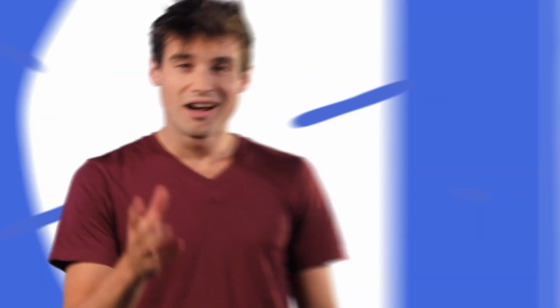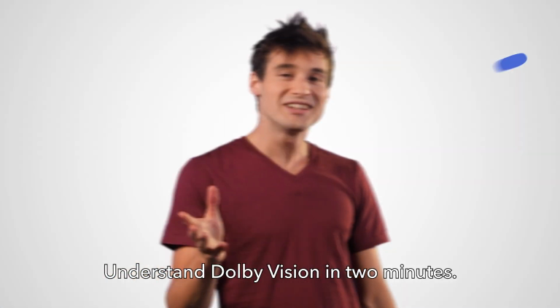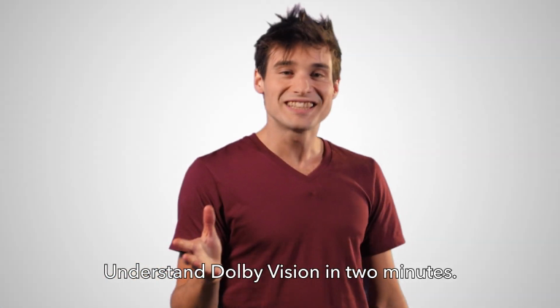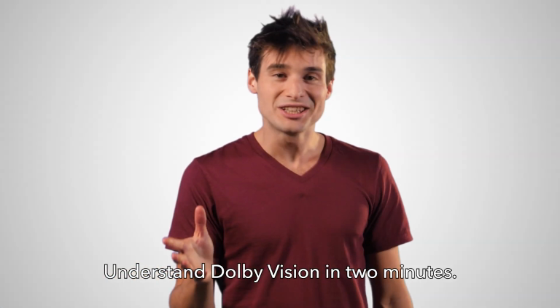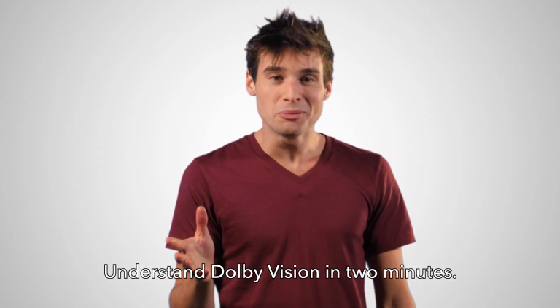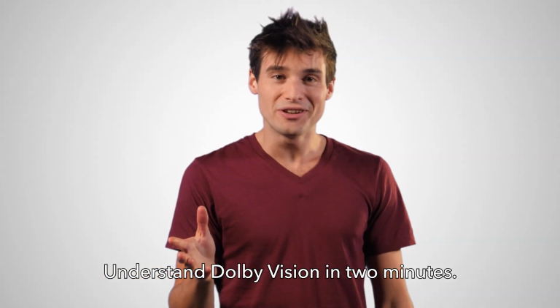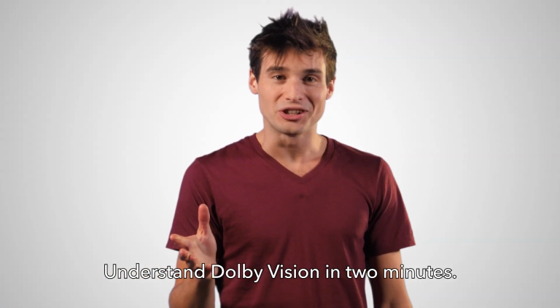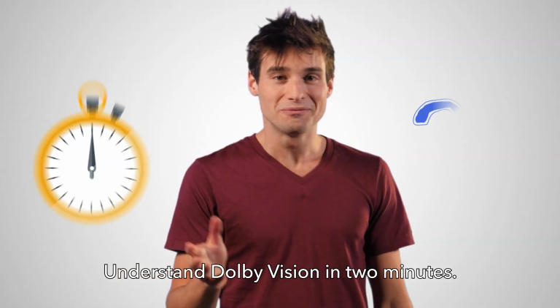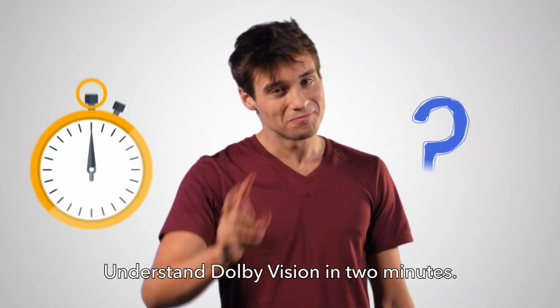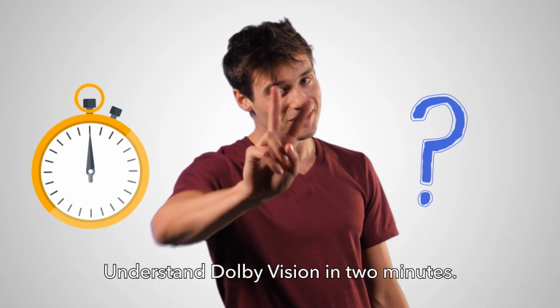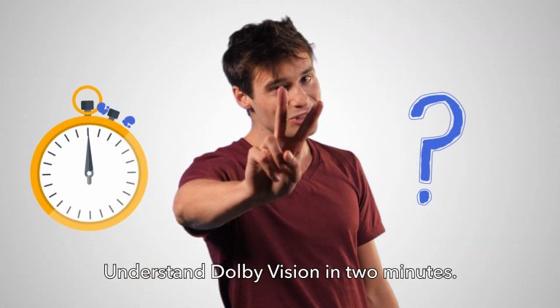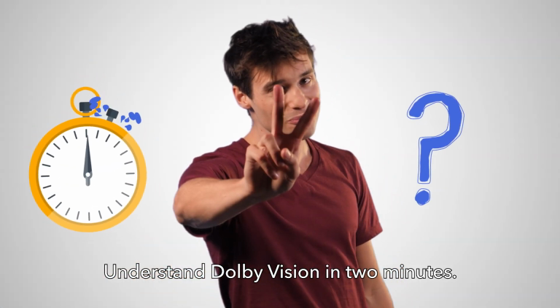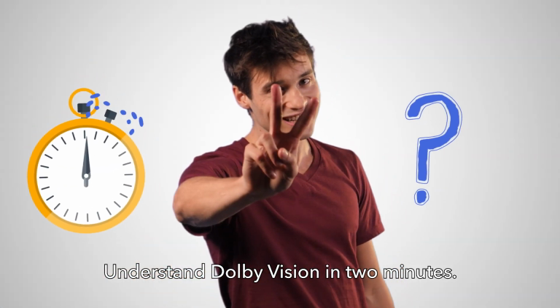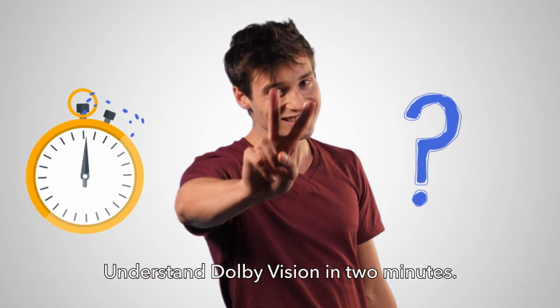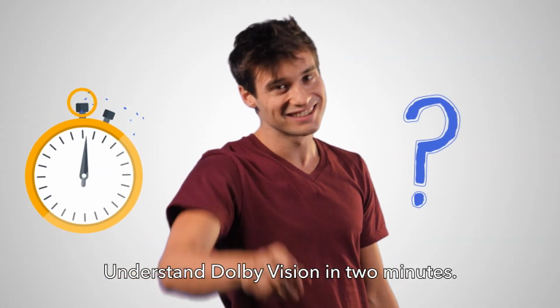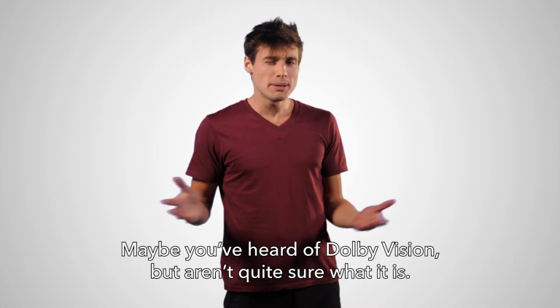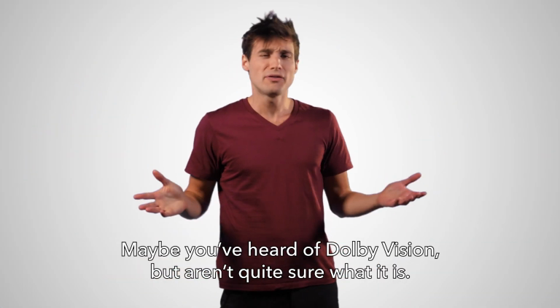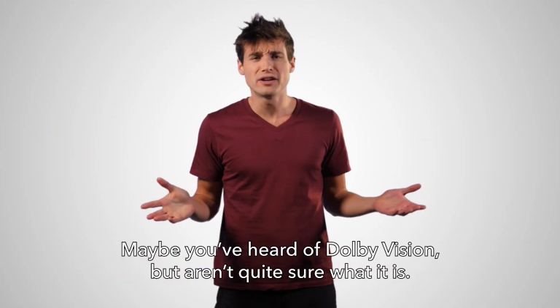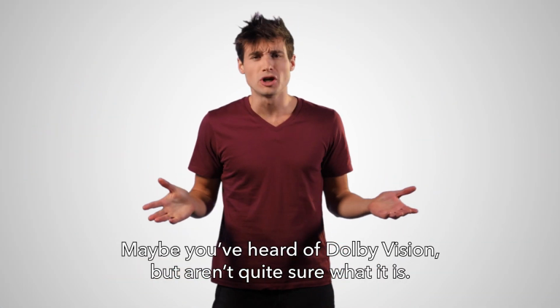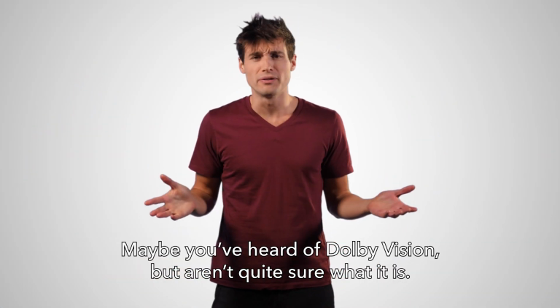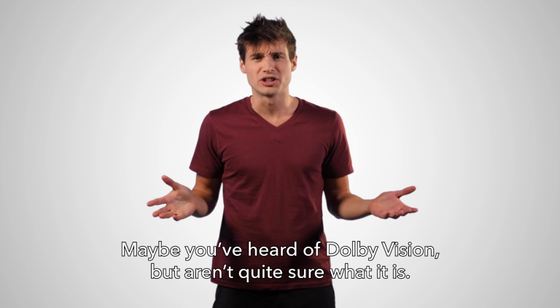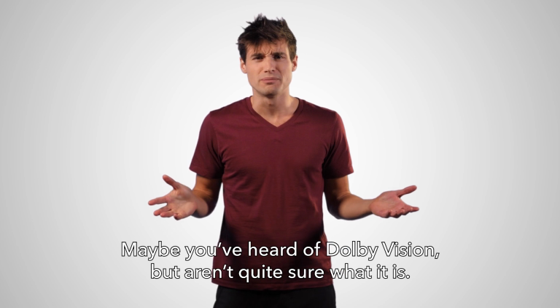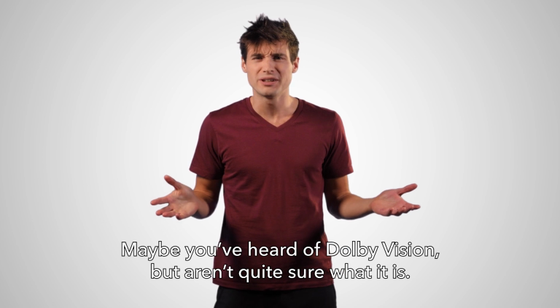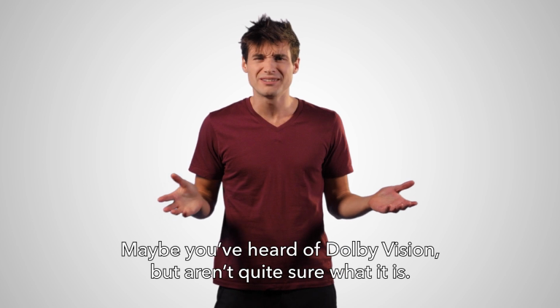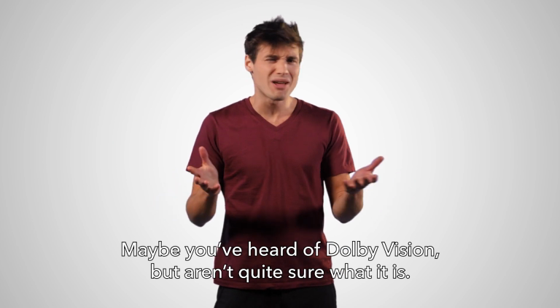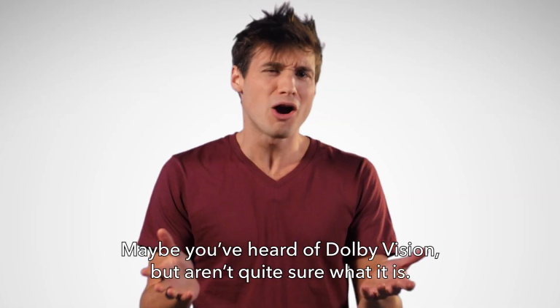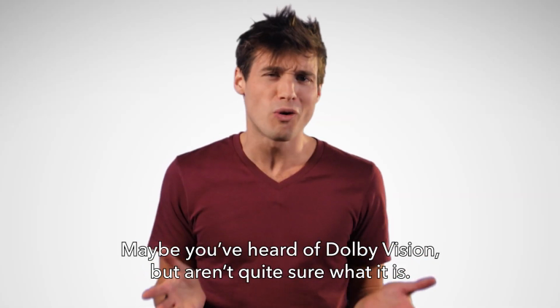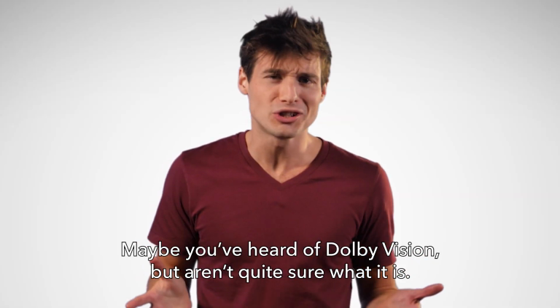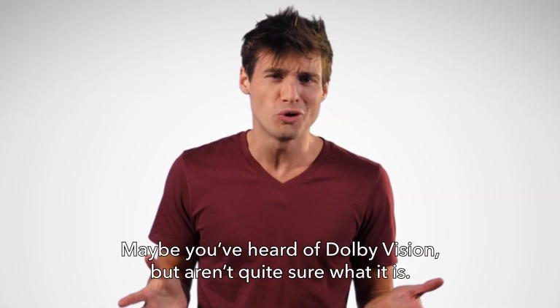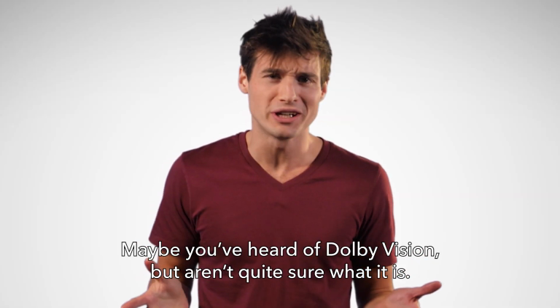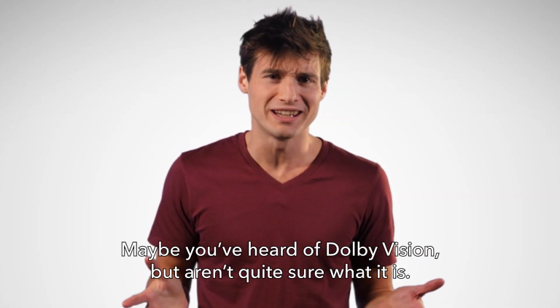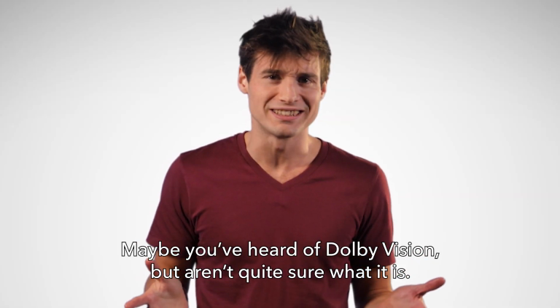Understand Dolby Vision in two minutes. Maybe you've heard of Dolby Vision but aren't quite sure what it is.